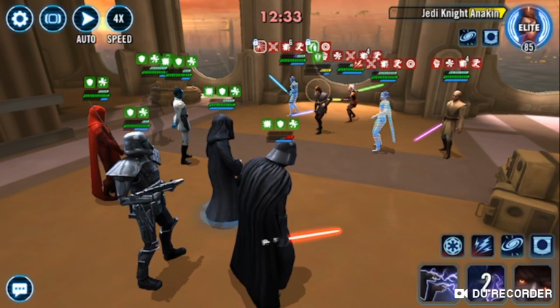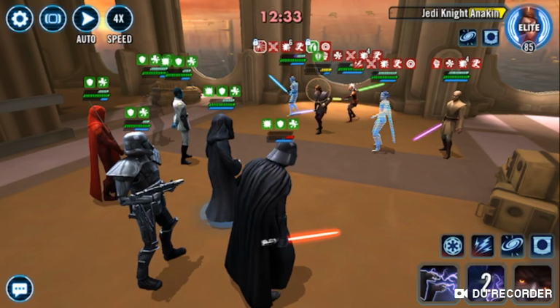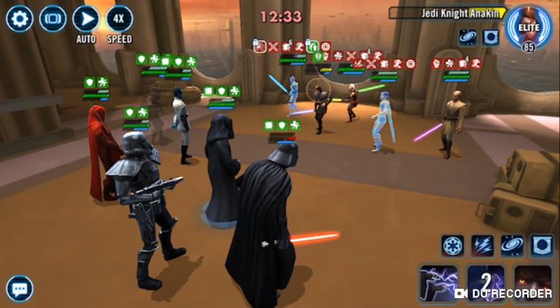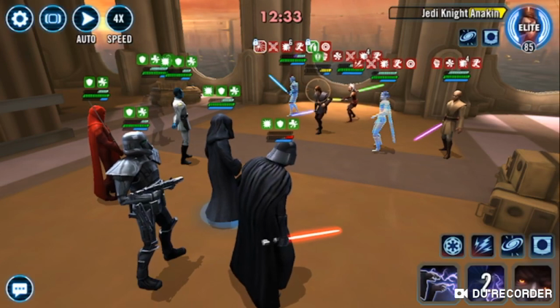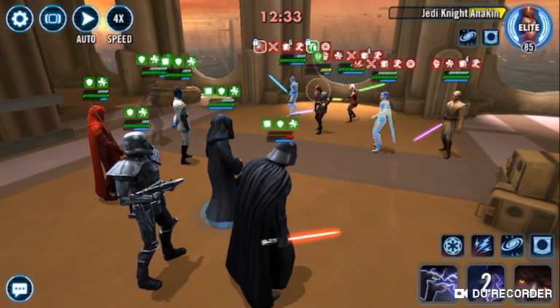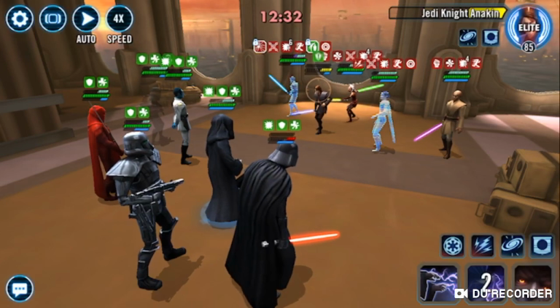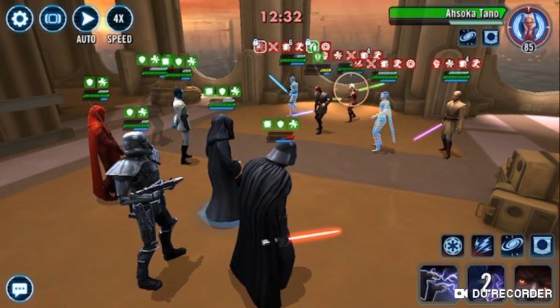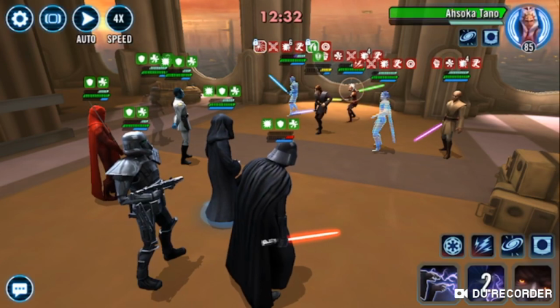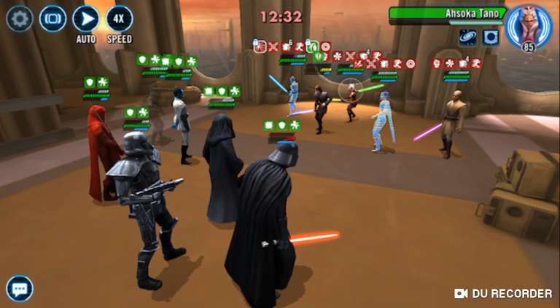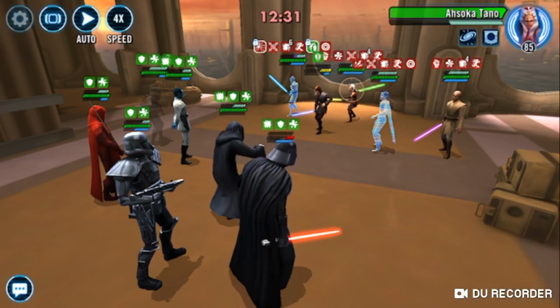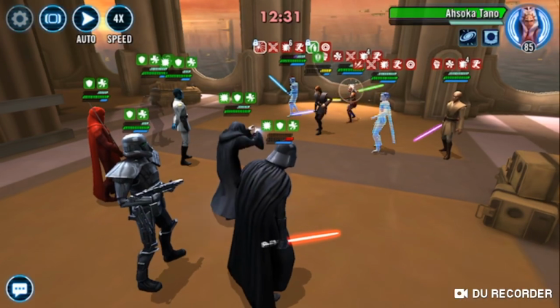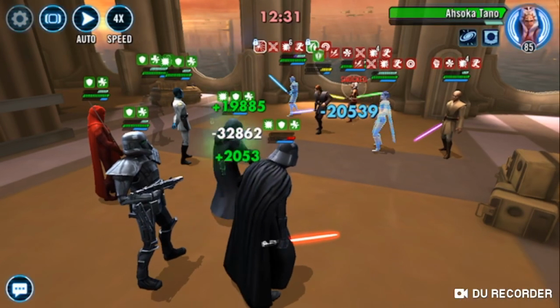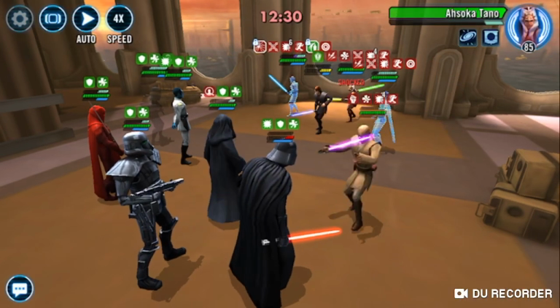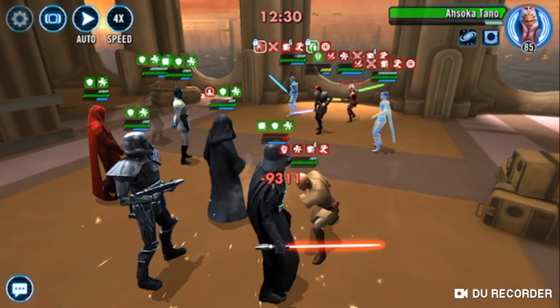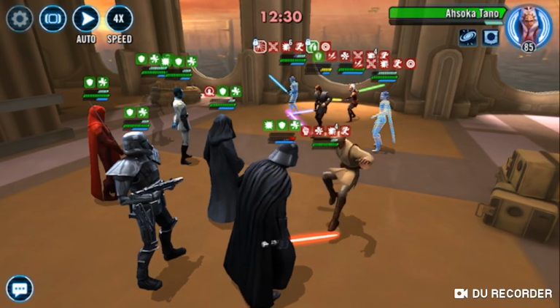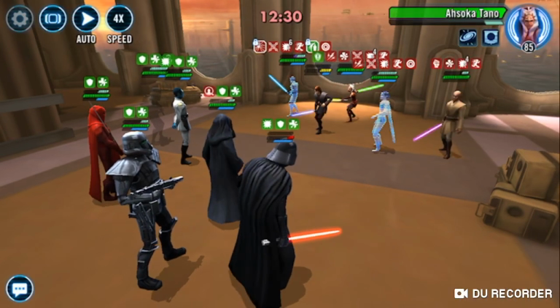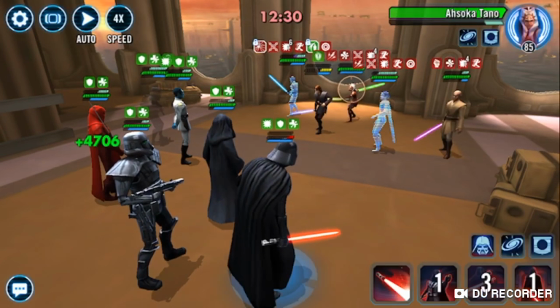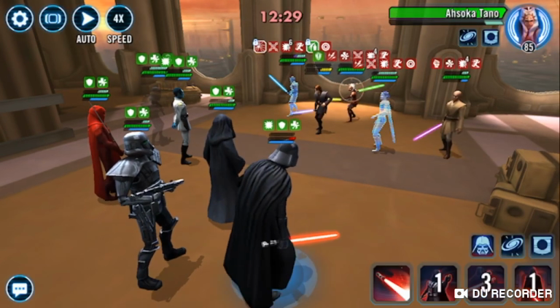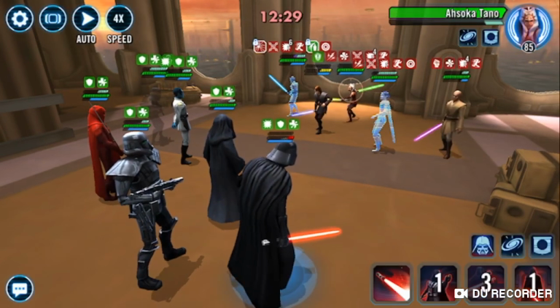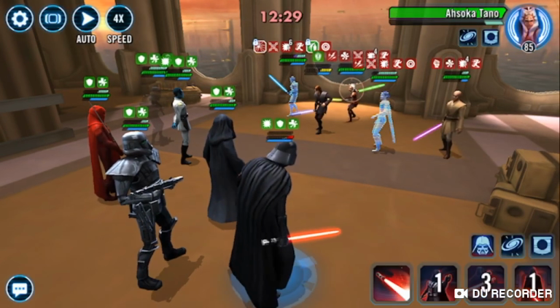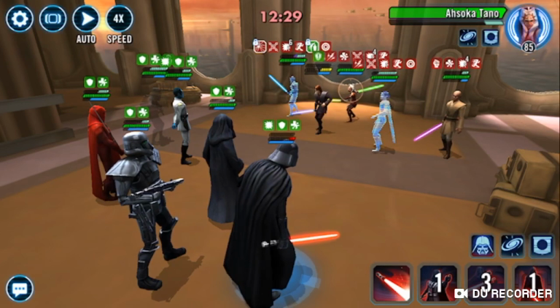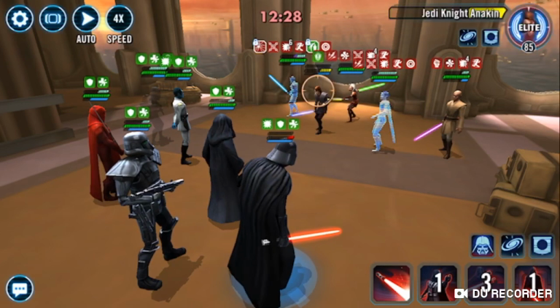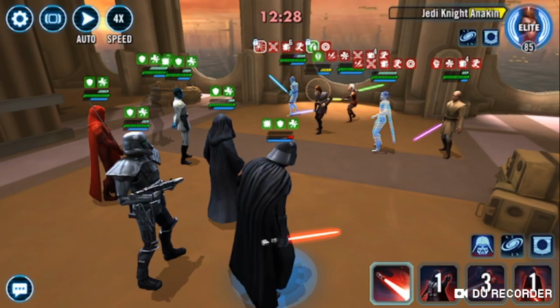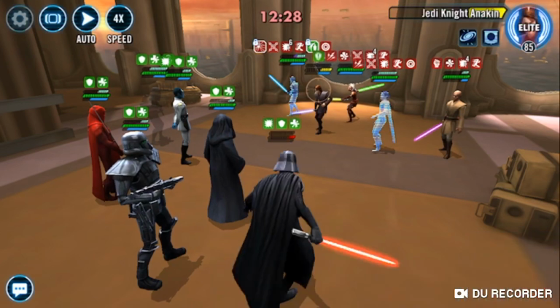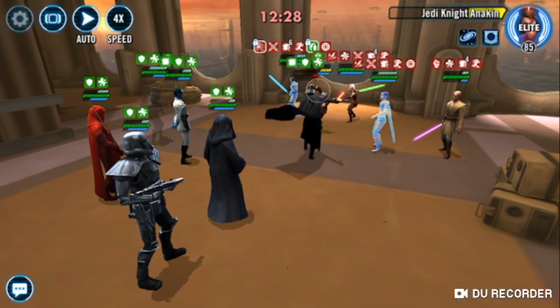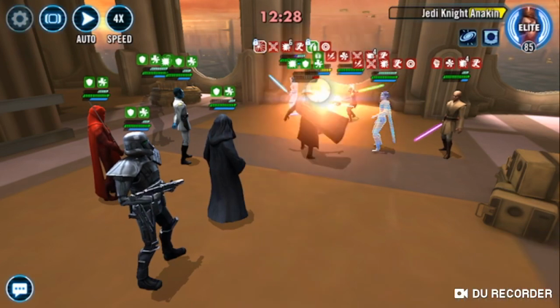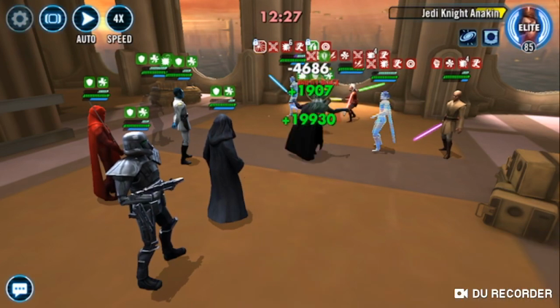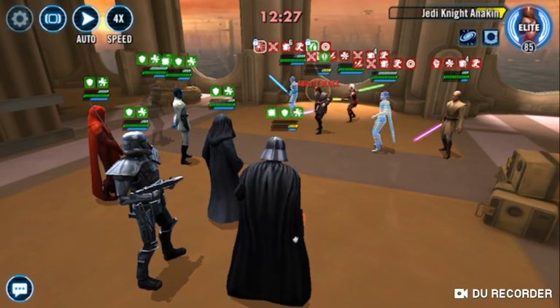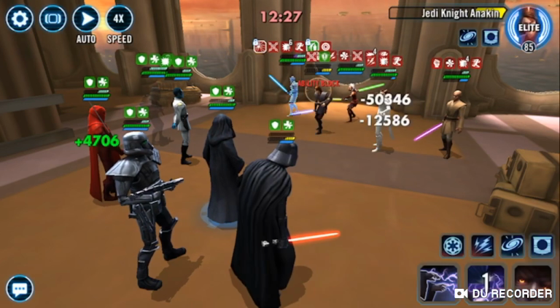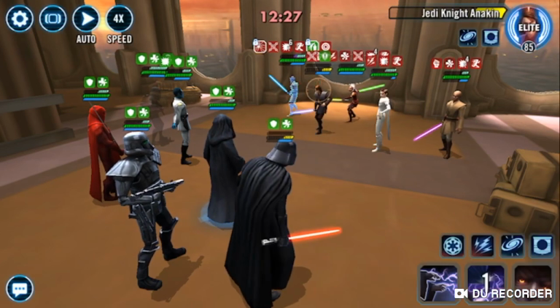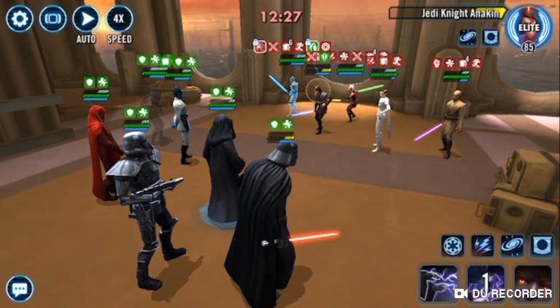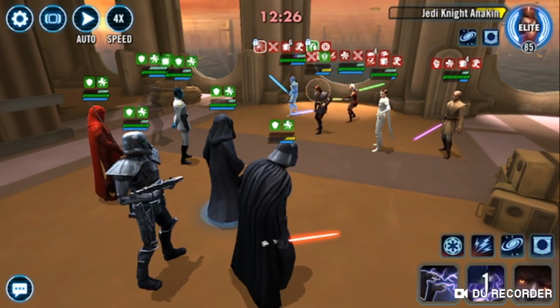Let's get a shock on Ahsoka since she's got tenacity down. Let's get an ability block on Anakin - yeah, we got it. Let's go after Anakin - didn't get a stun on him.